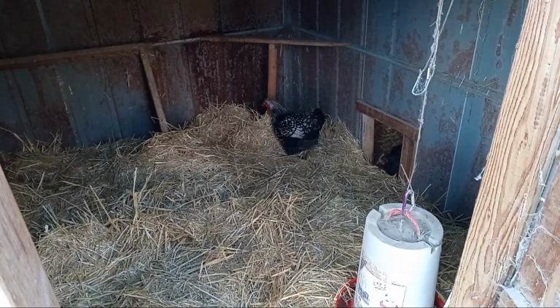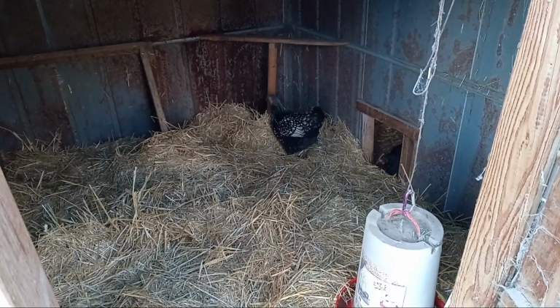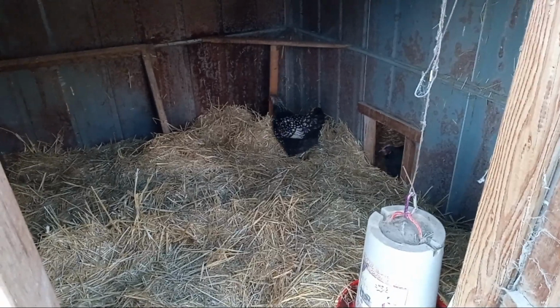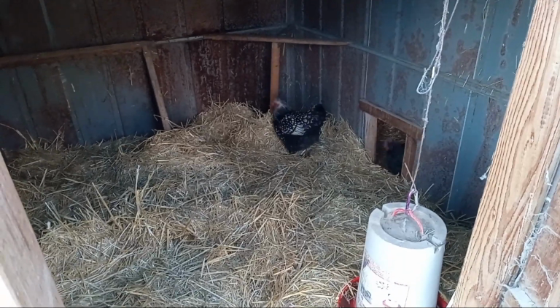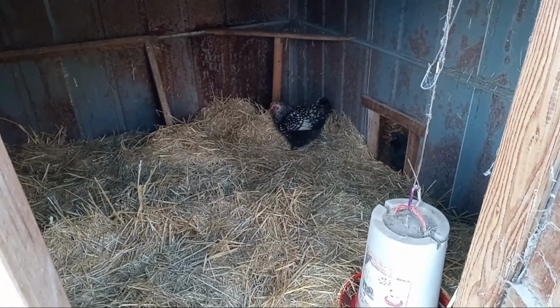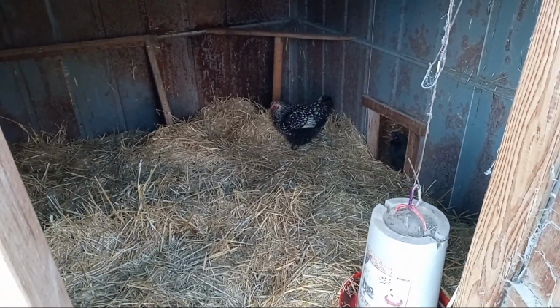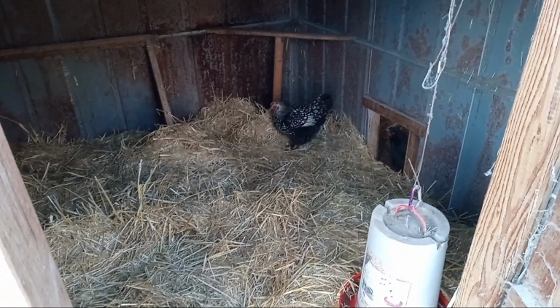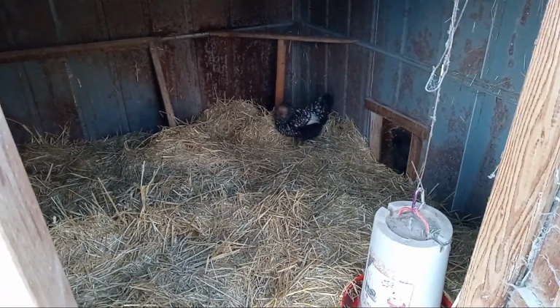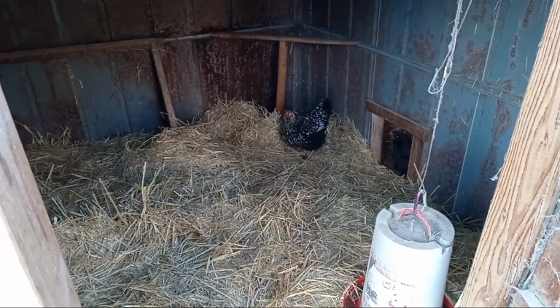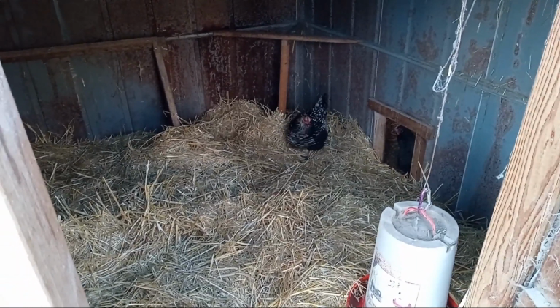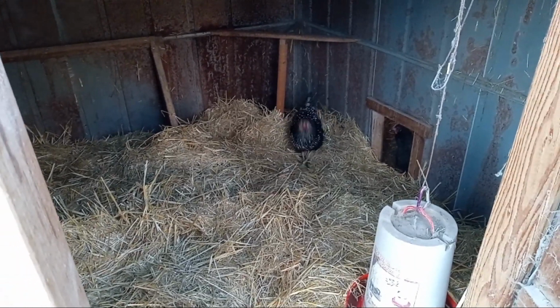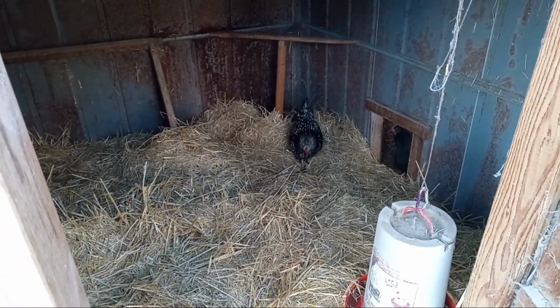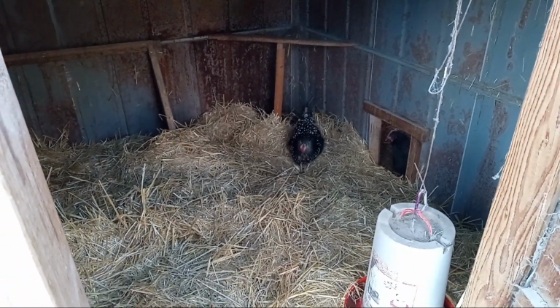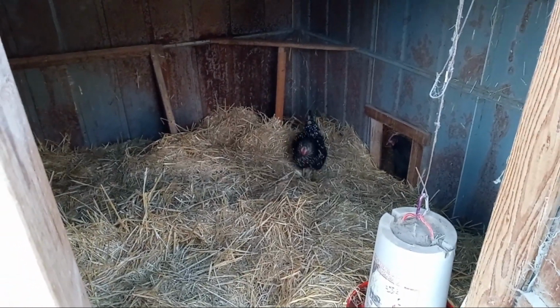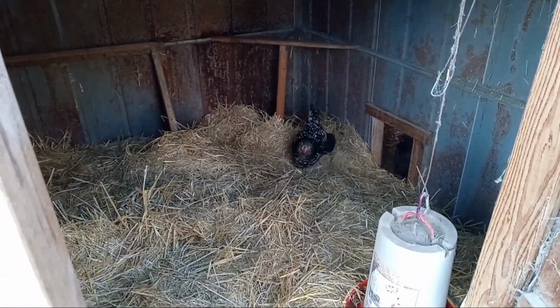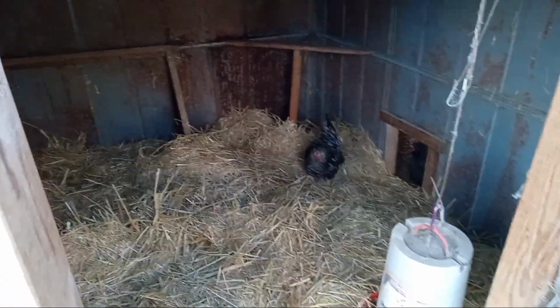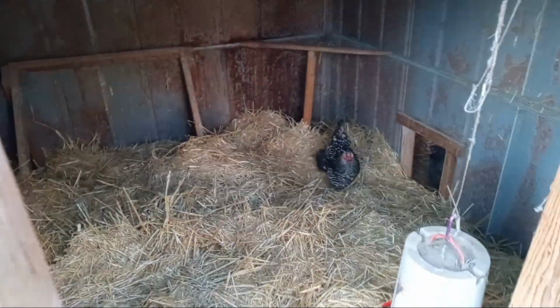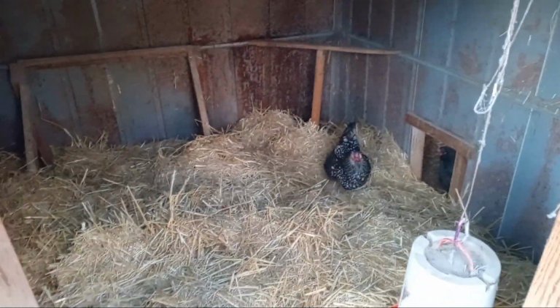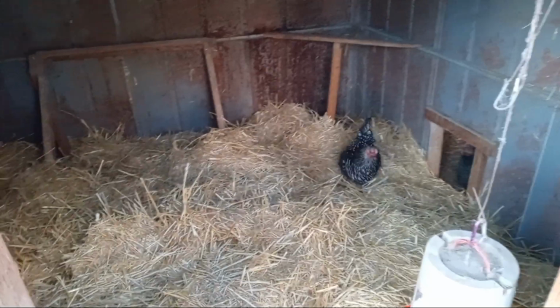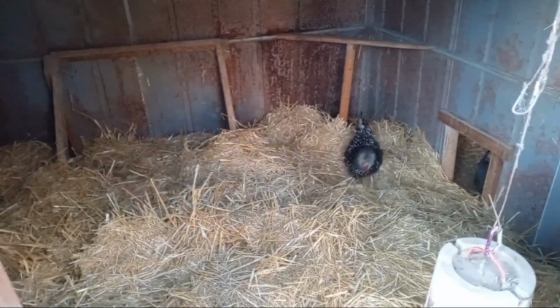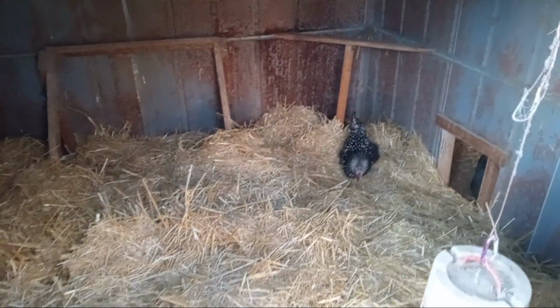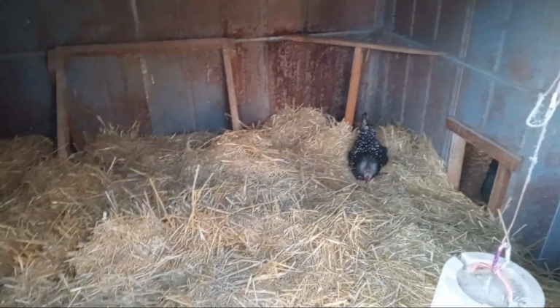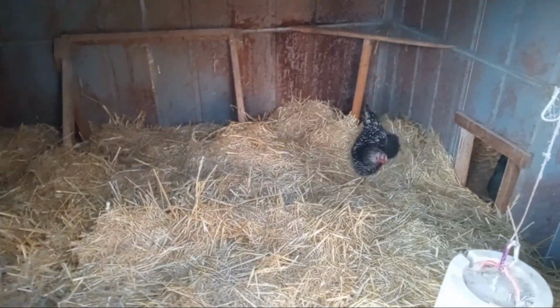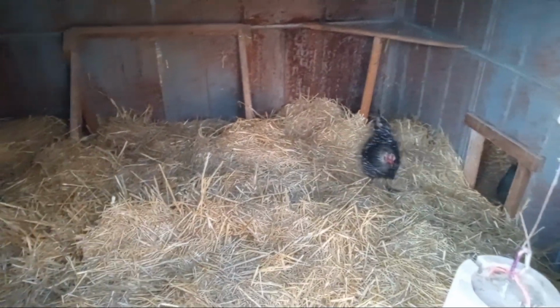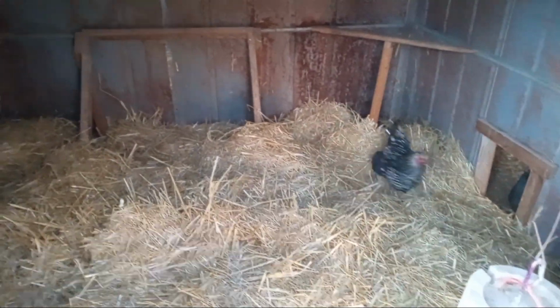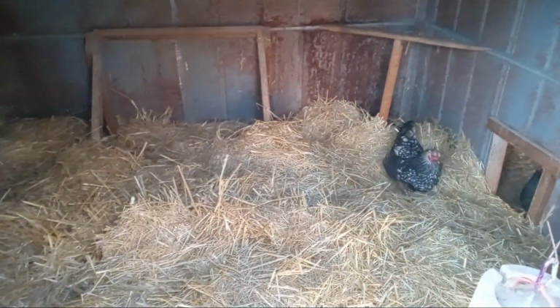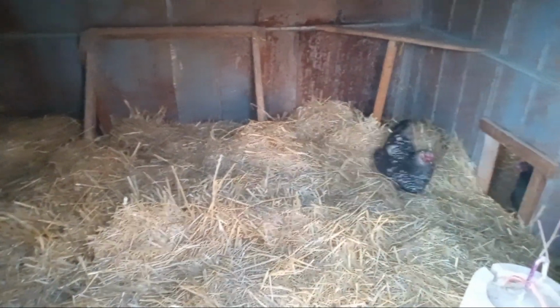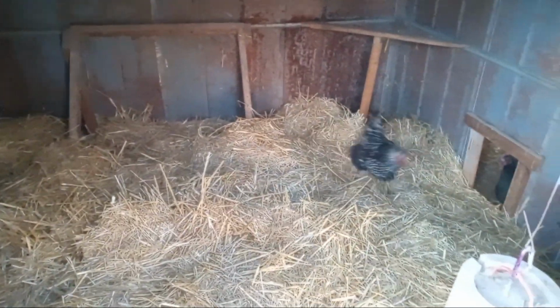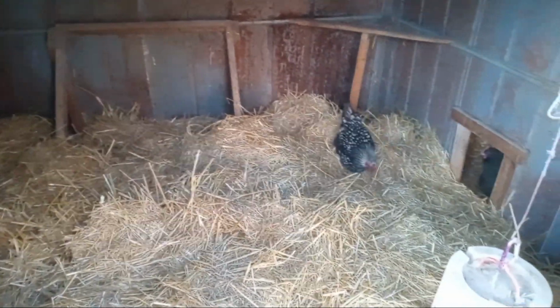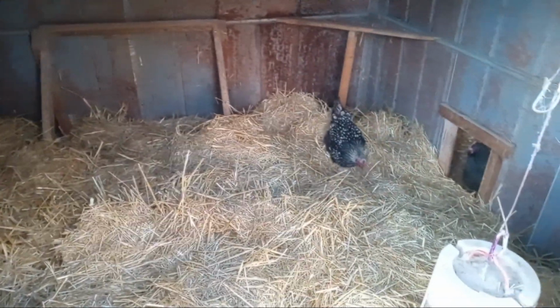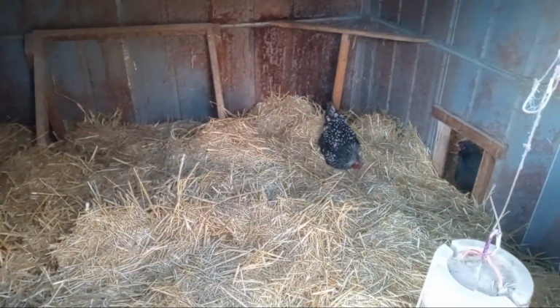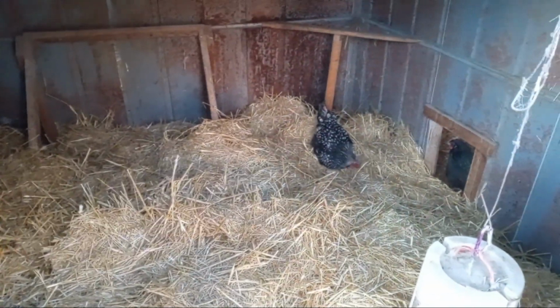Alright, hello everybody. I'm going to give you three best tips on how to keep your little hens, your chickens laying eggs all winter long.